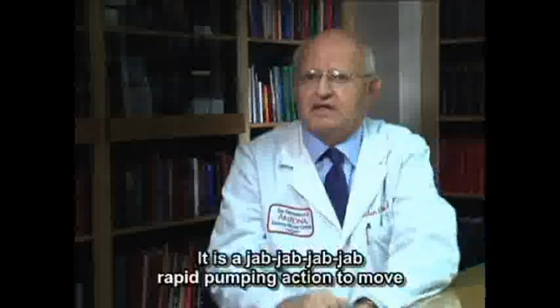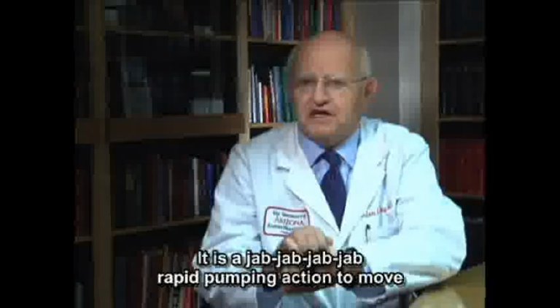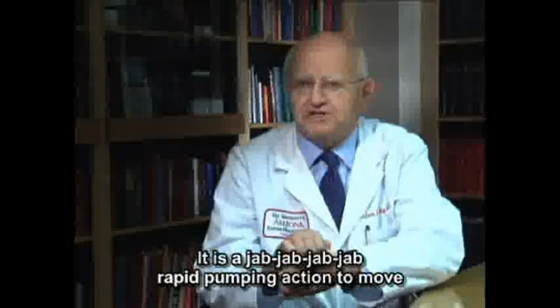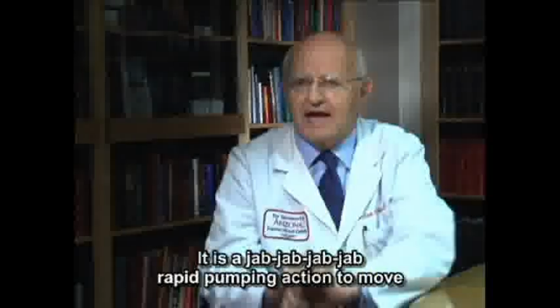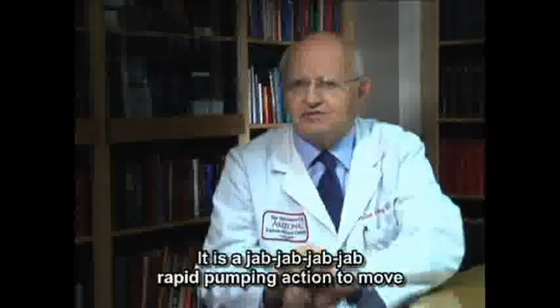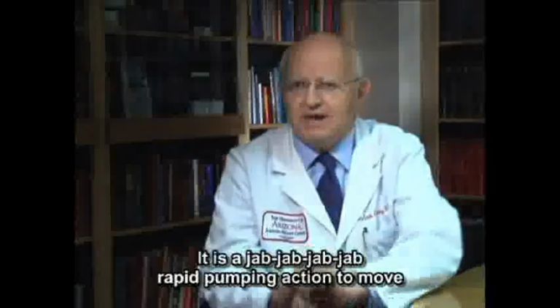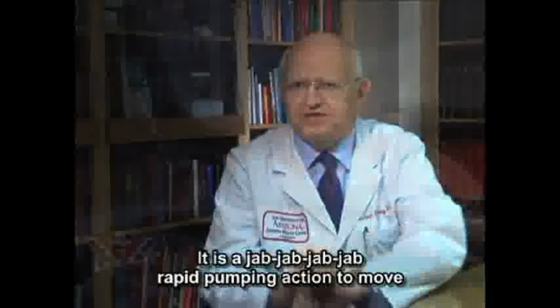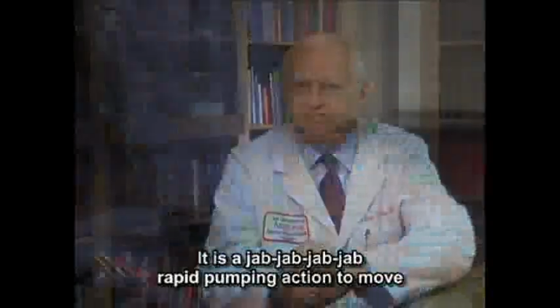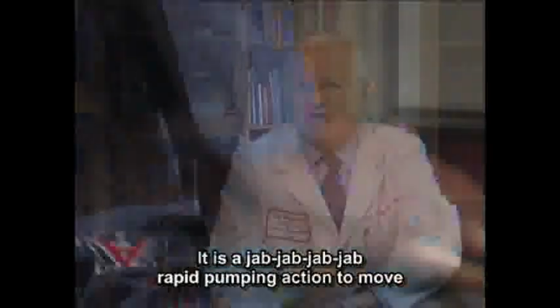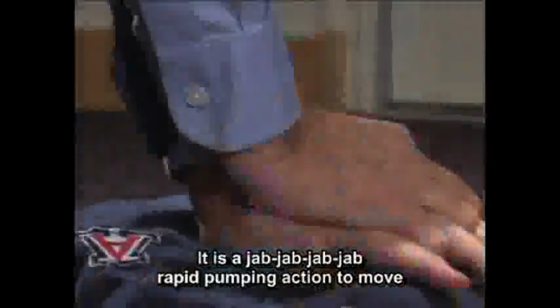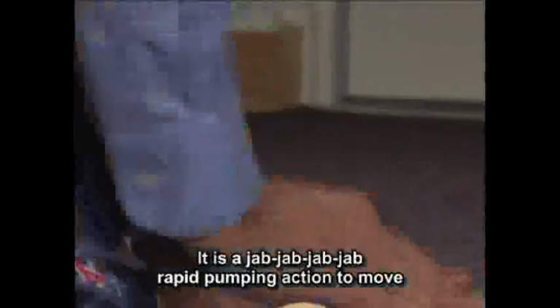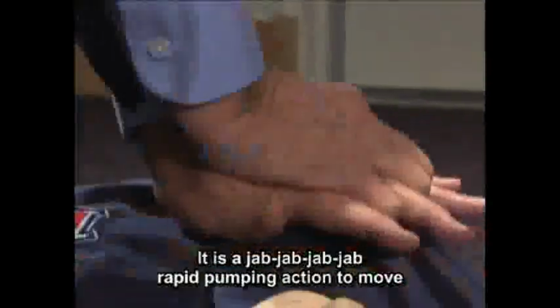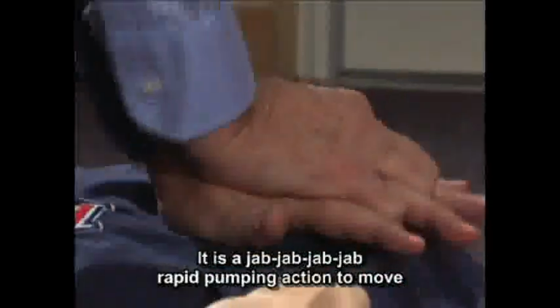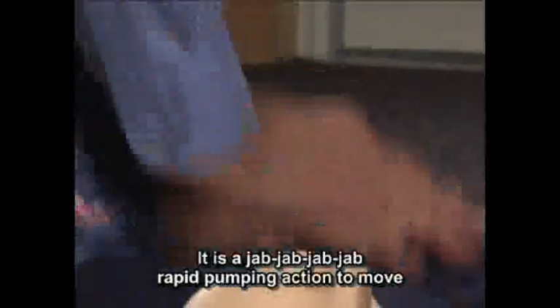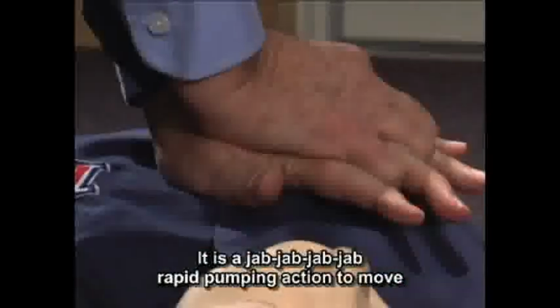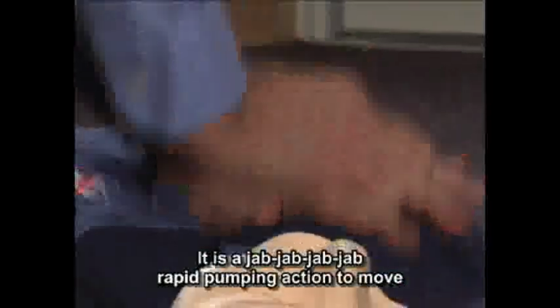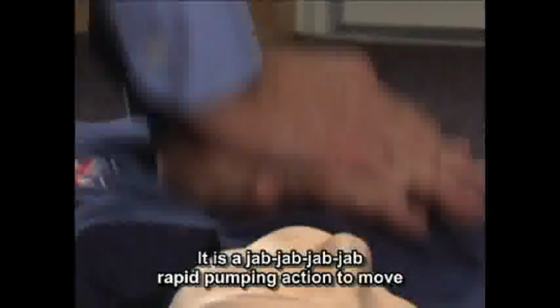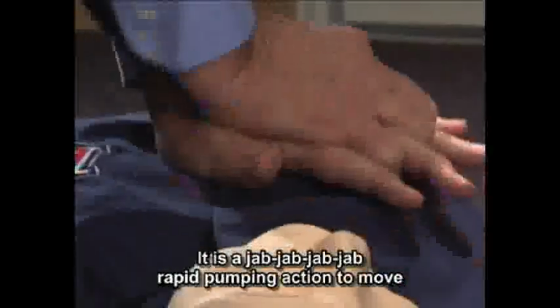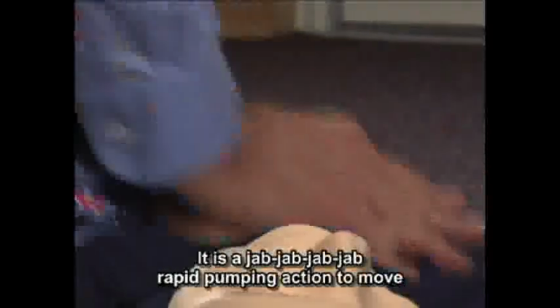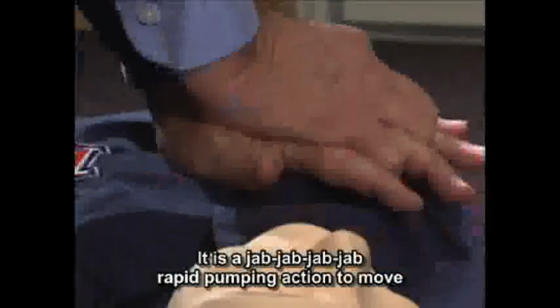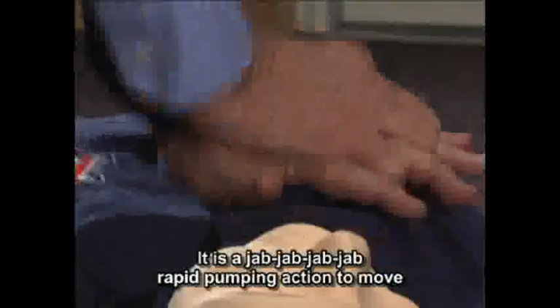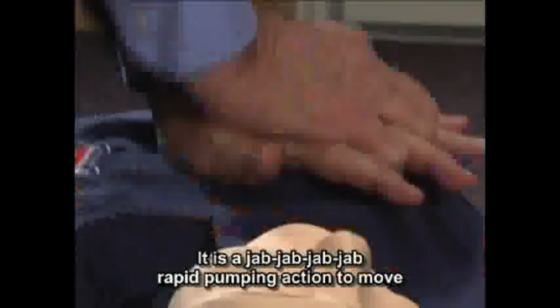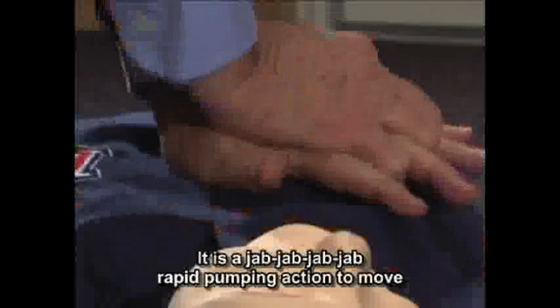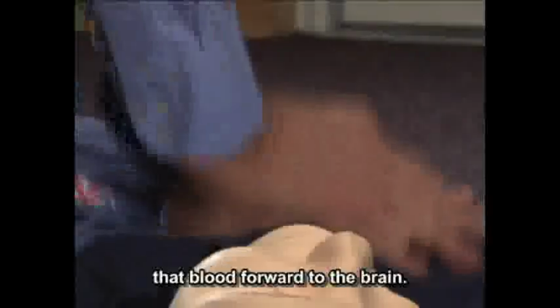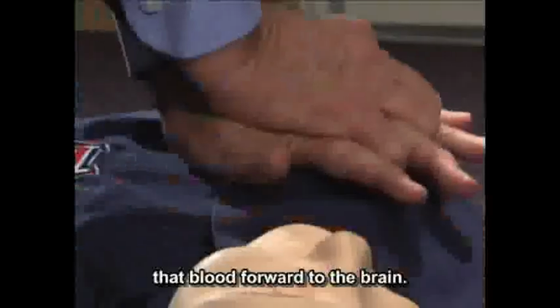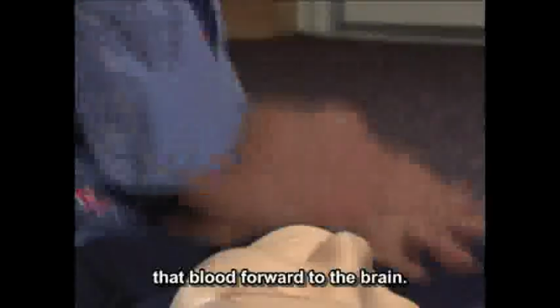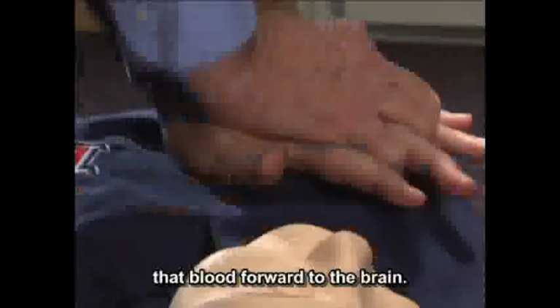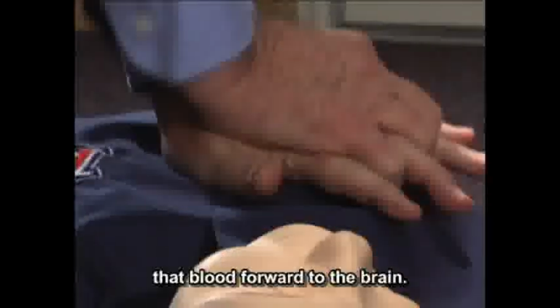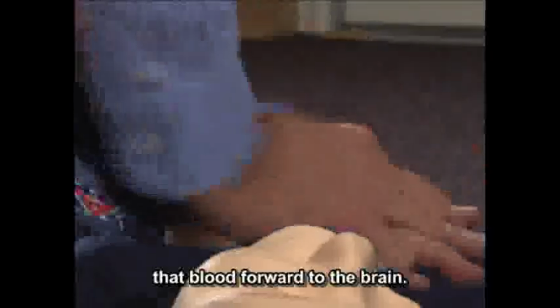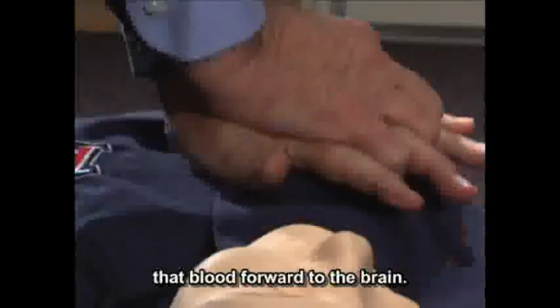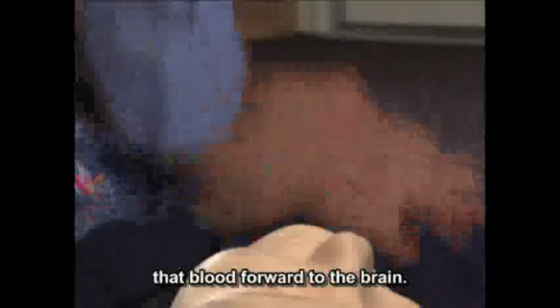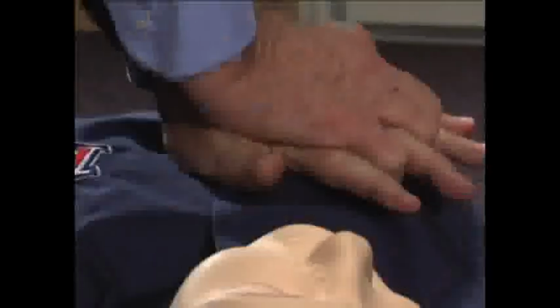It is a jab, jab, jab, jab — a rapid pumping action to move that blood forward to the brain.